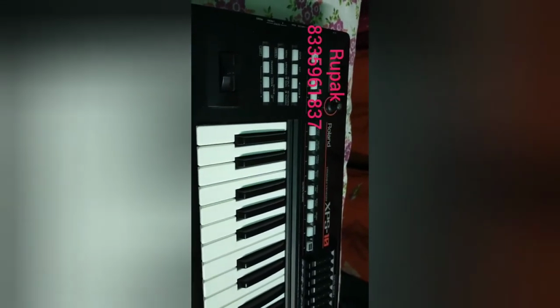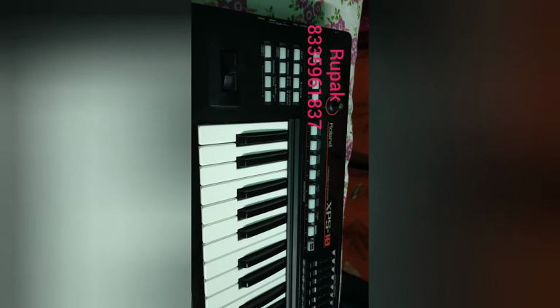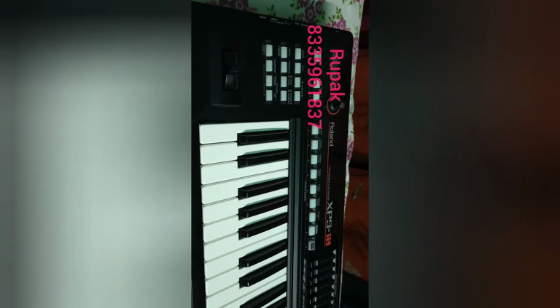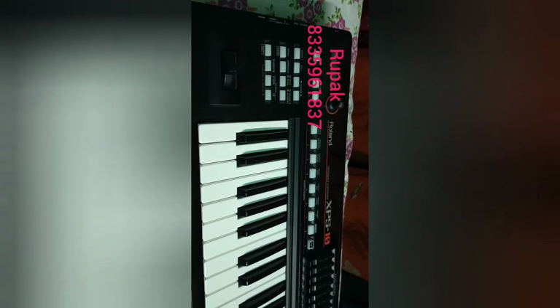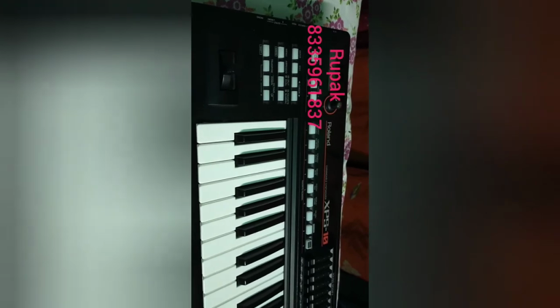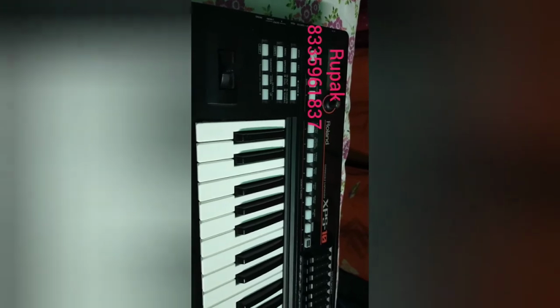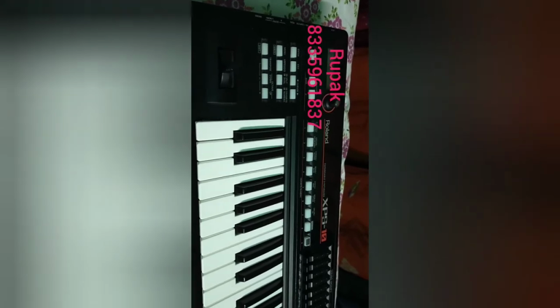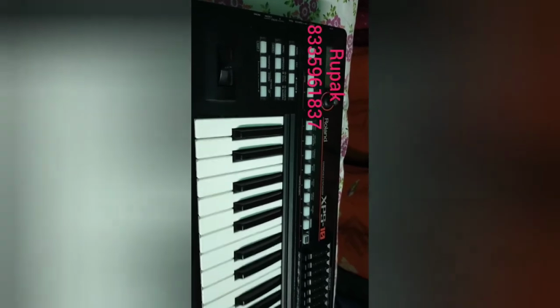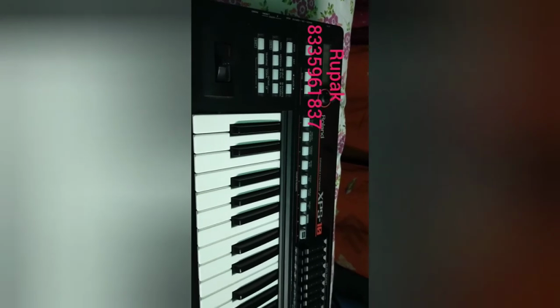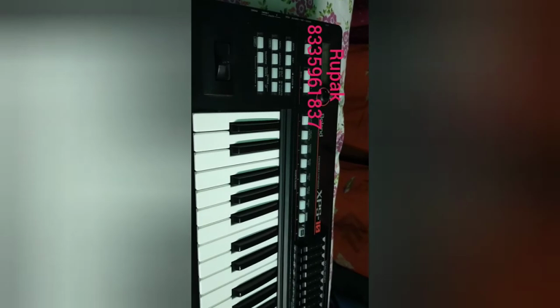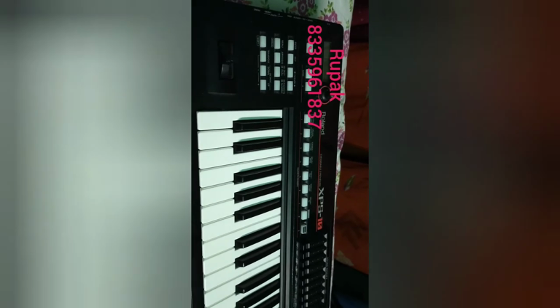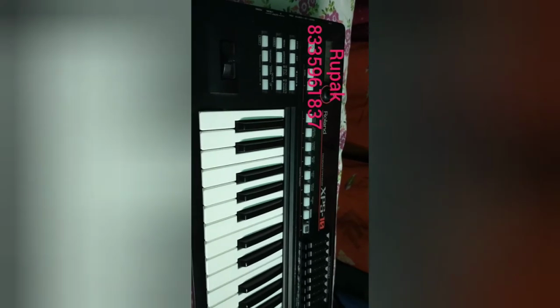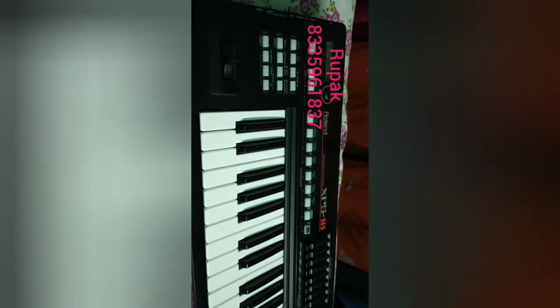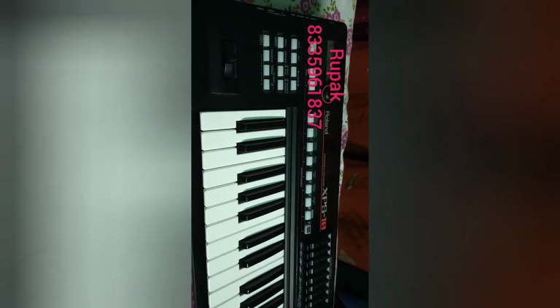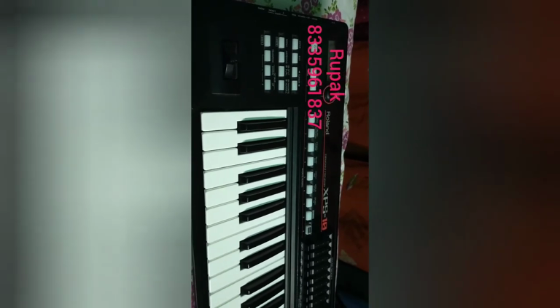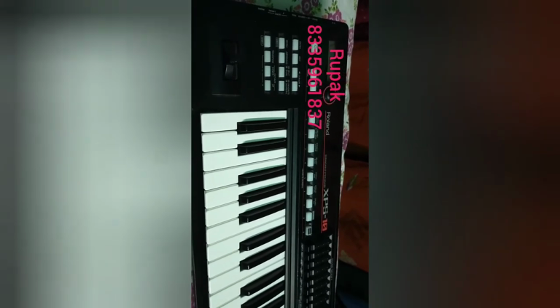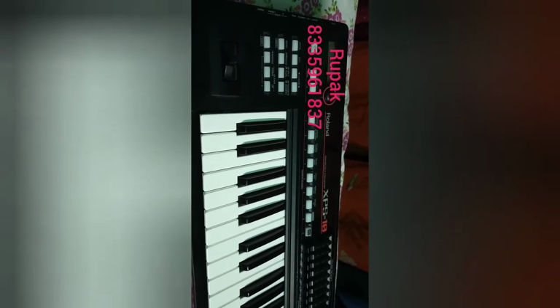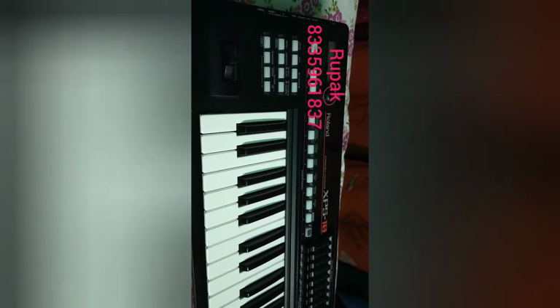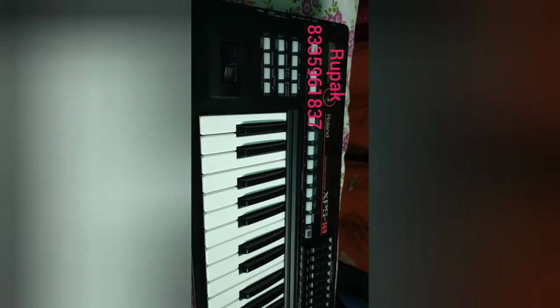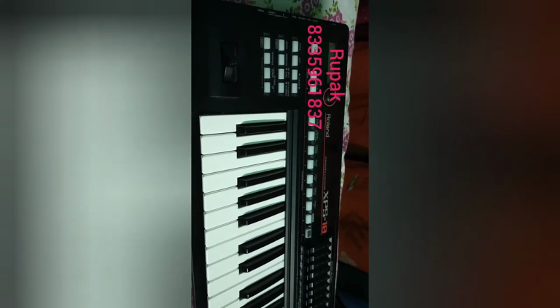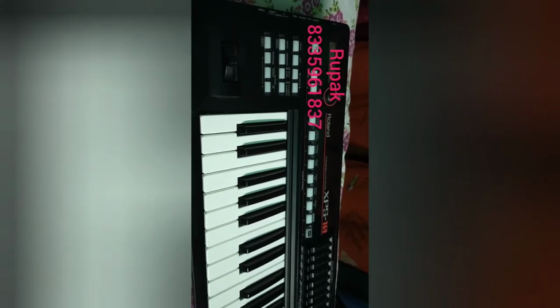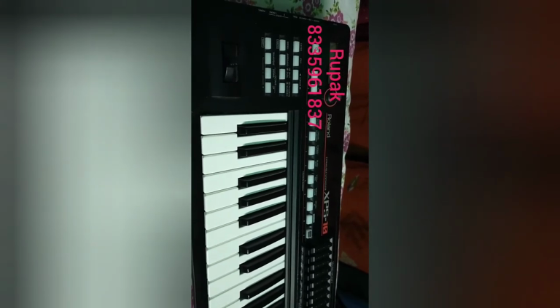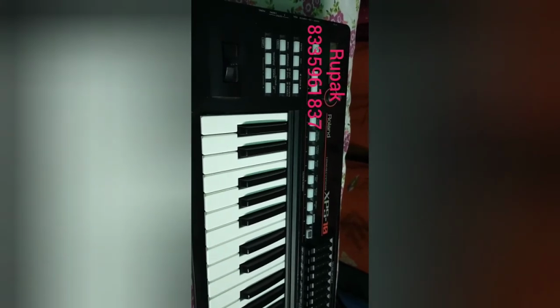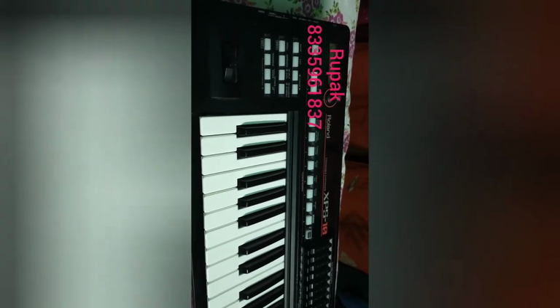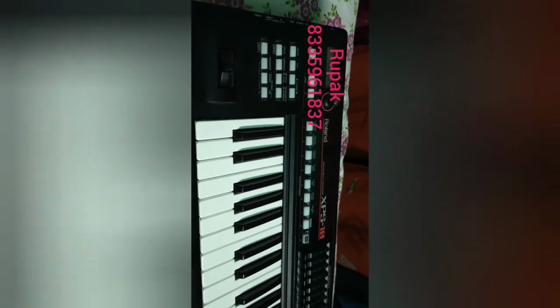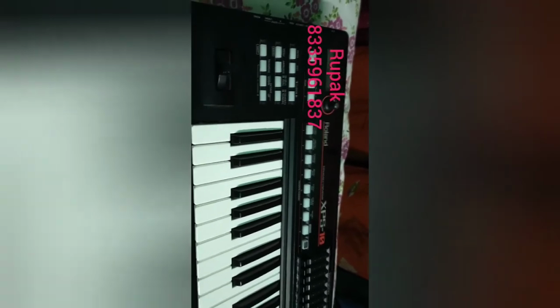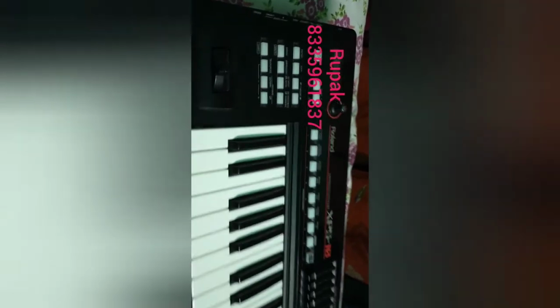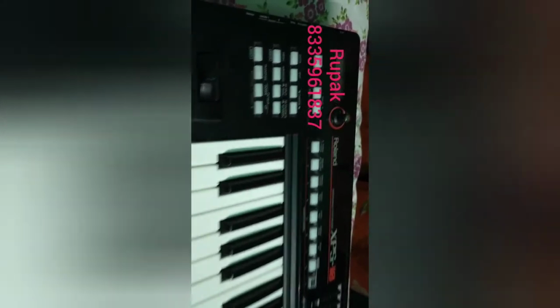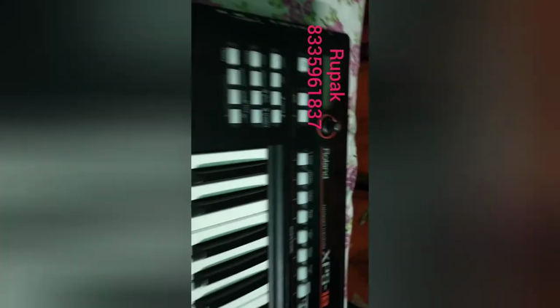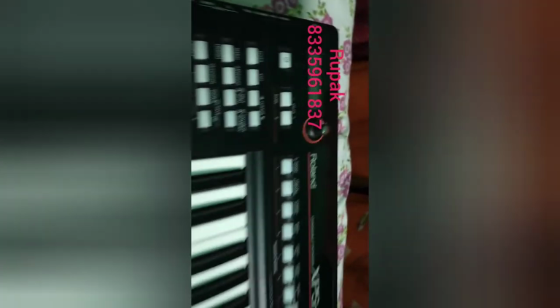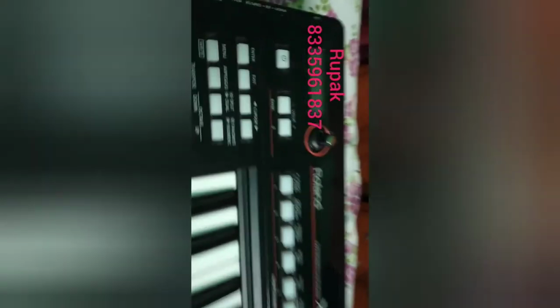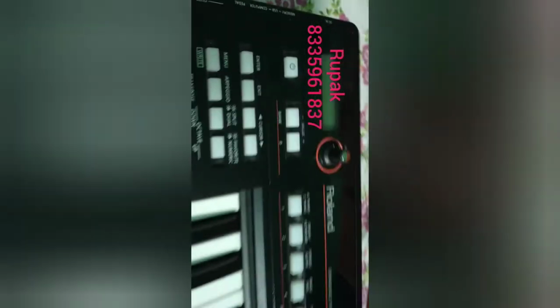If you want to purchase this keyboard, you can call me and purchase. Thank you.